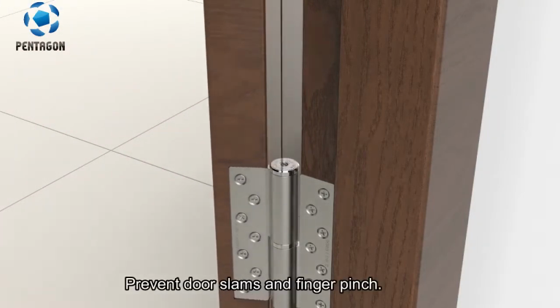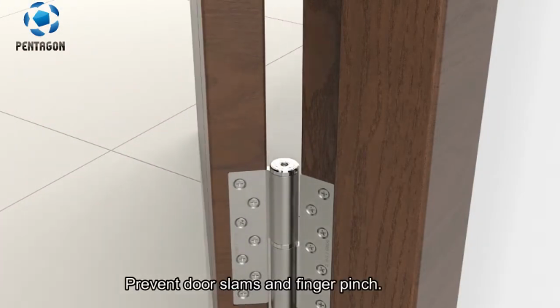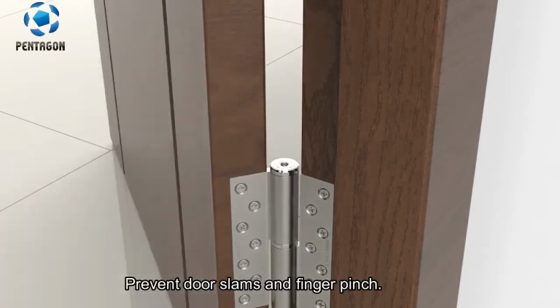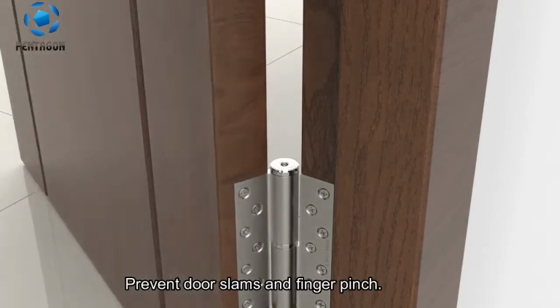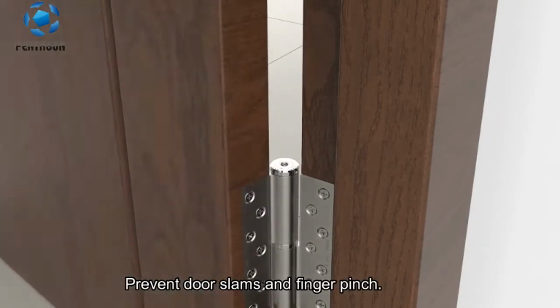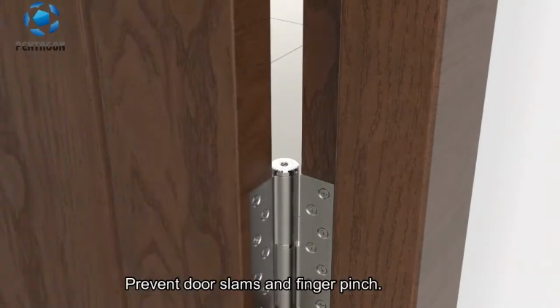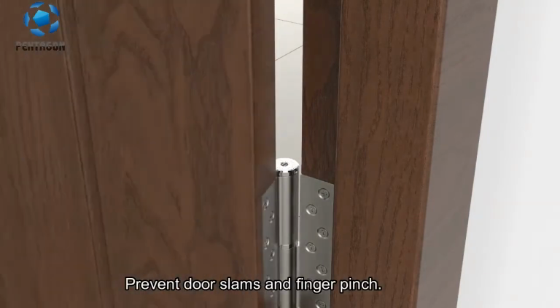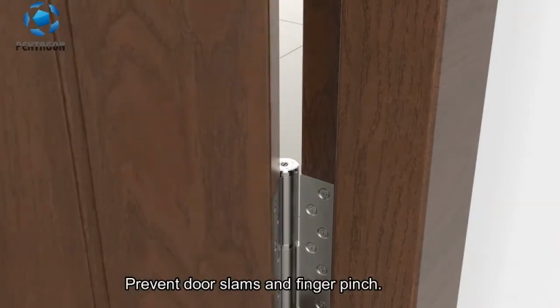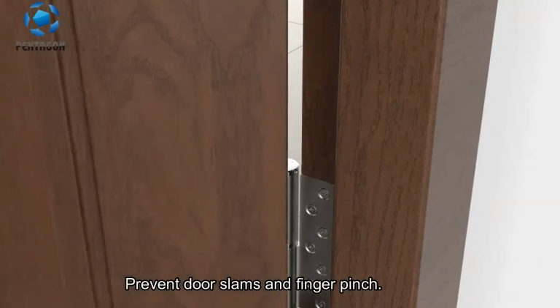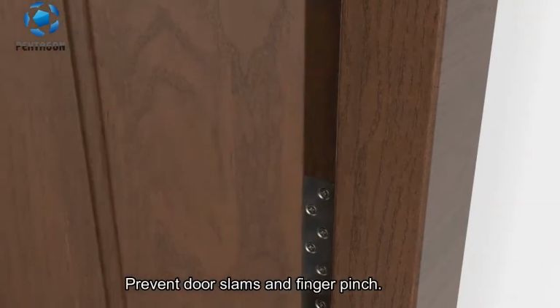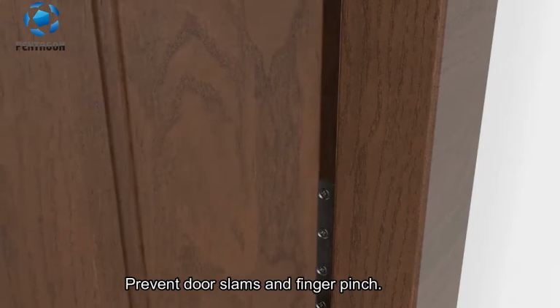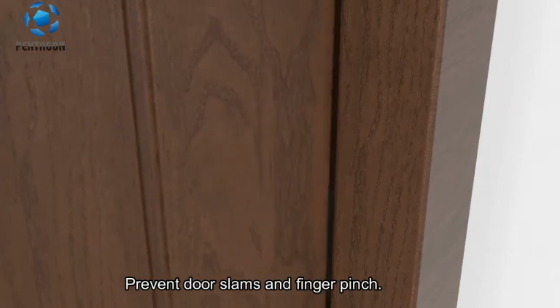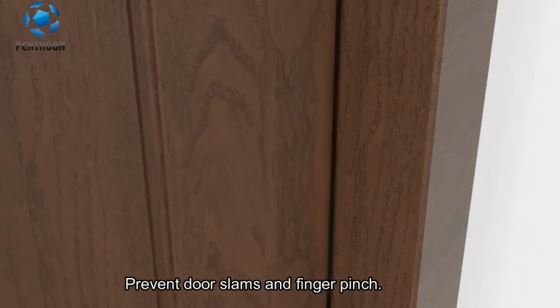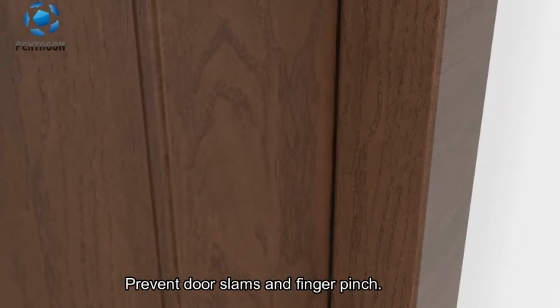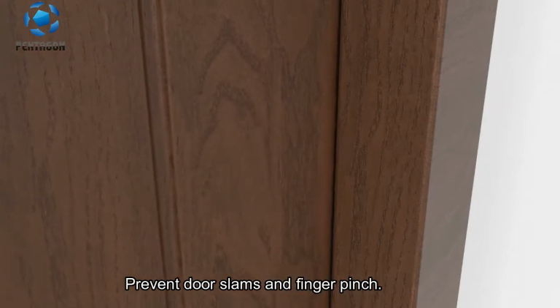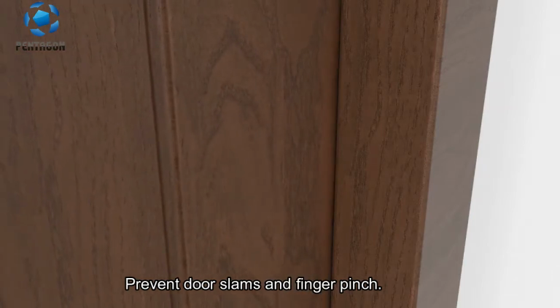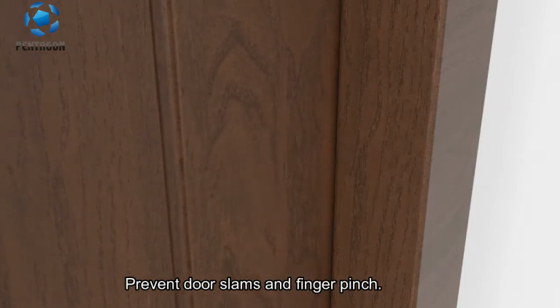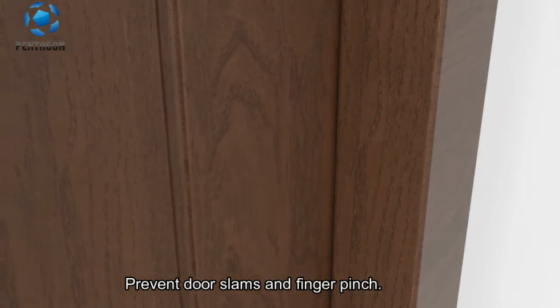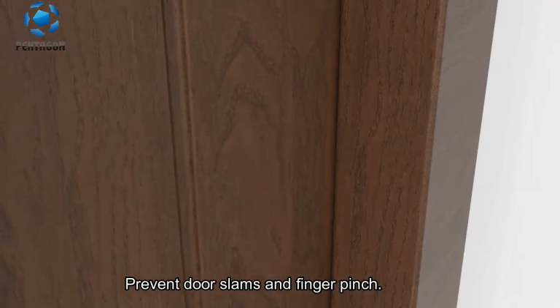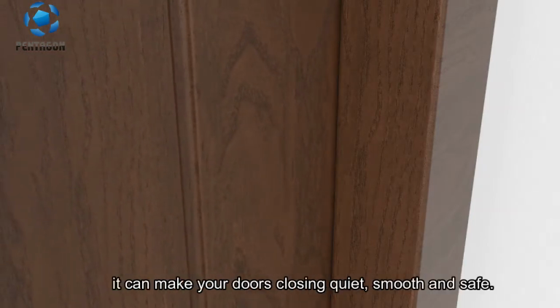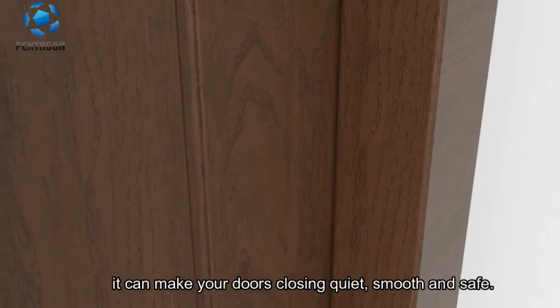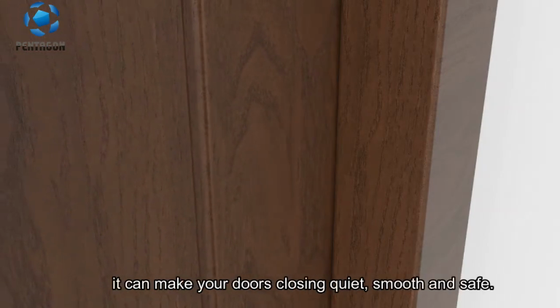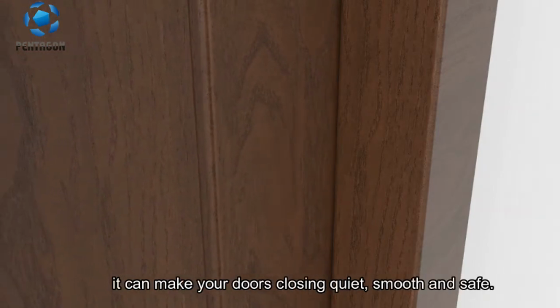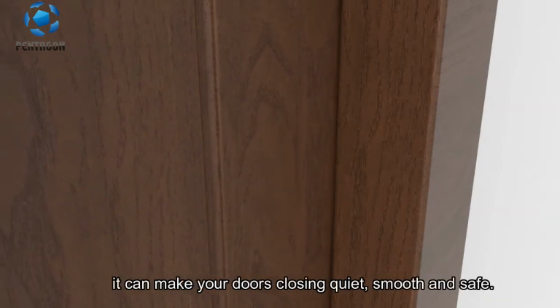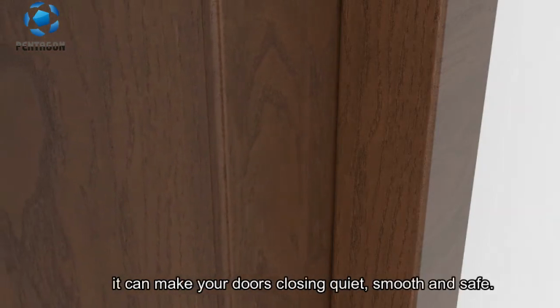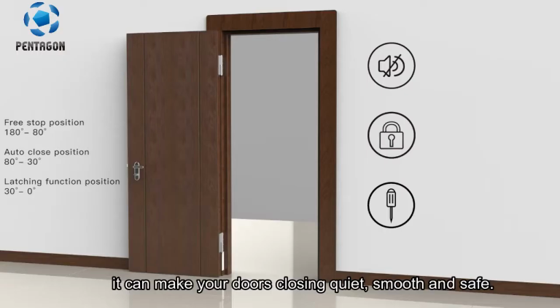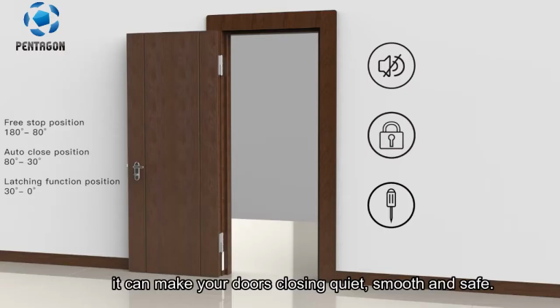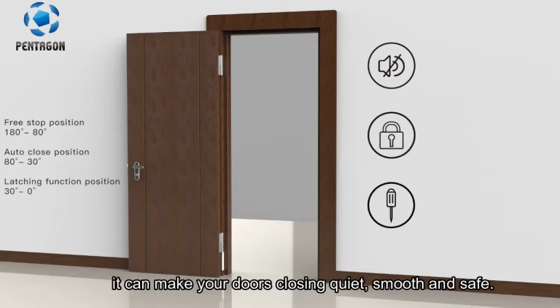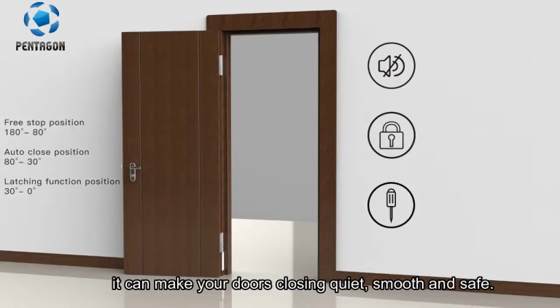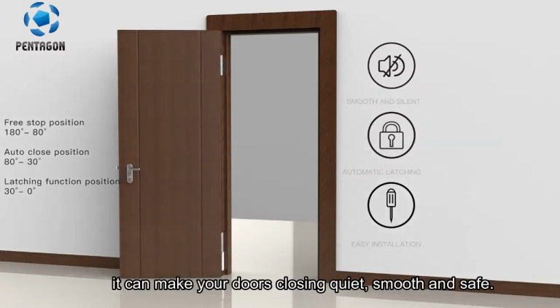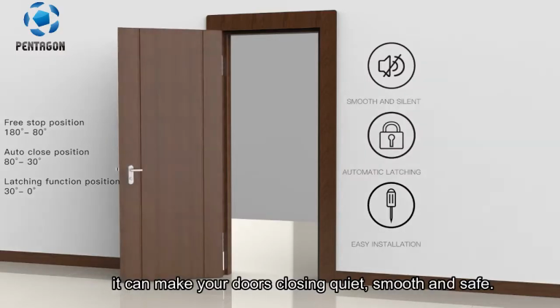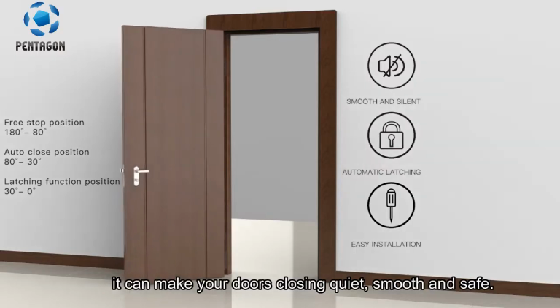Preventing door slams and finger pinch, it can make your door close quietly, smoothly and safely.